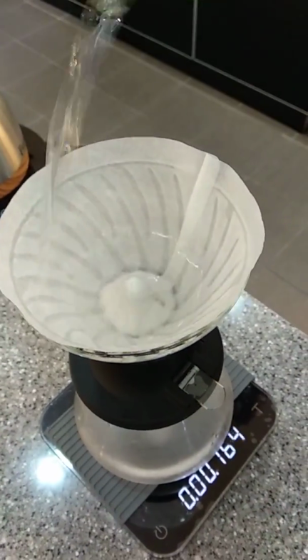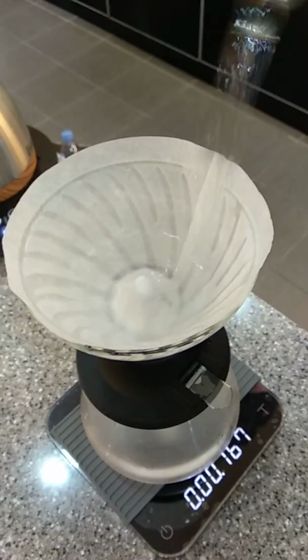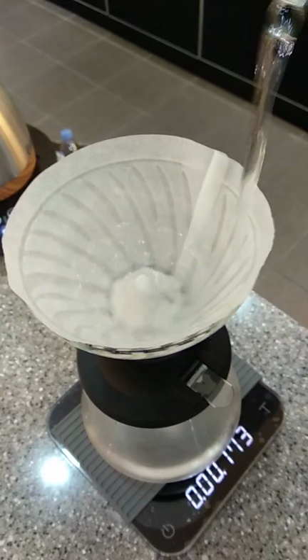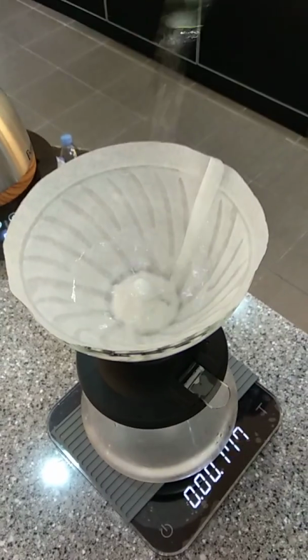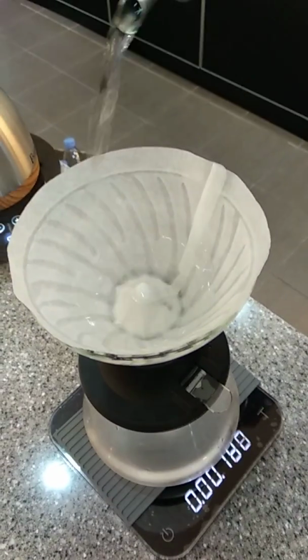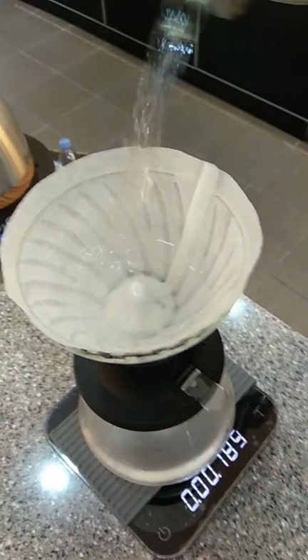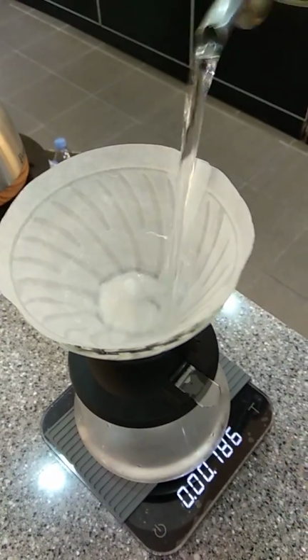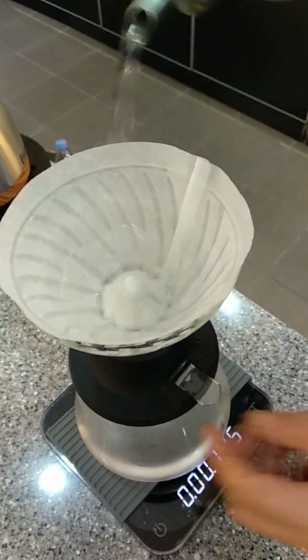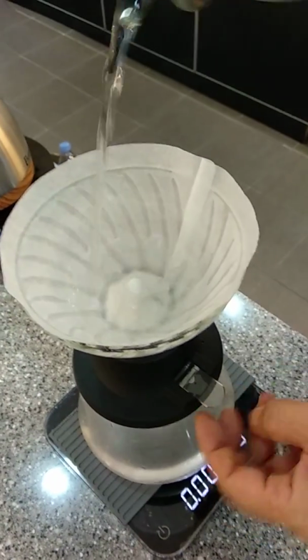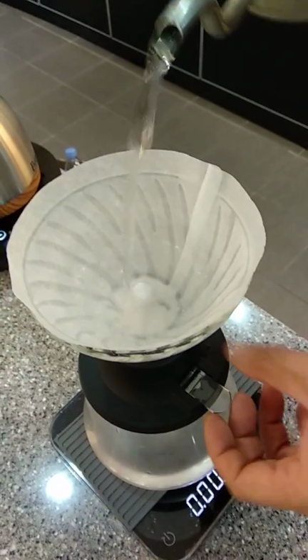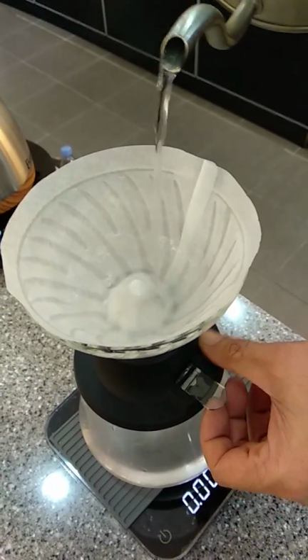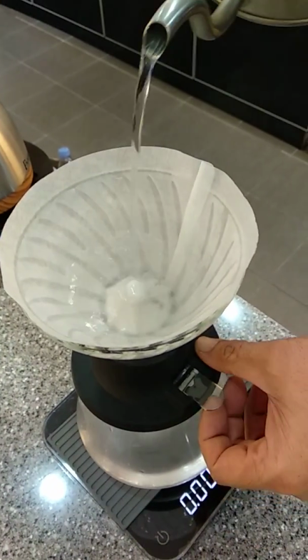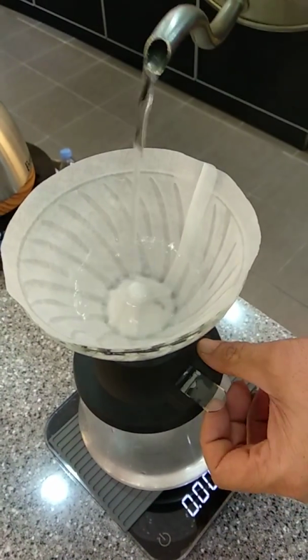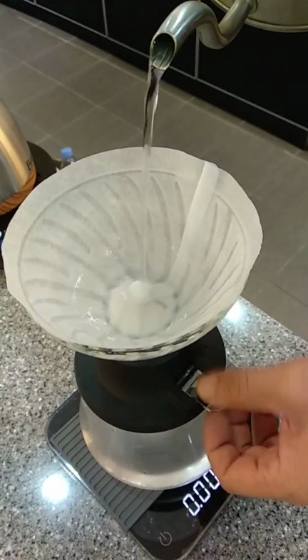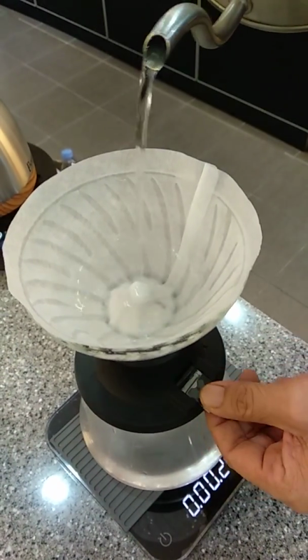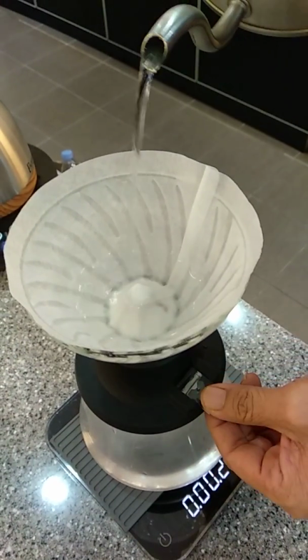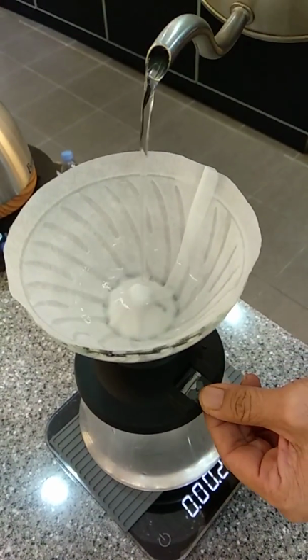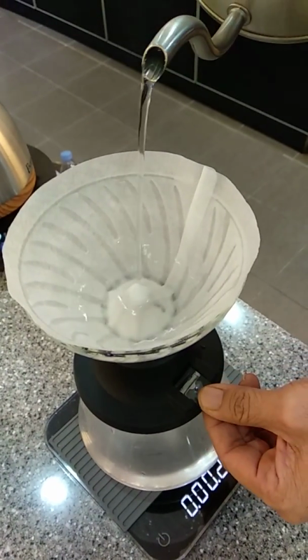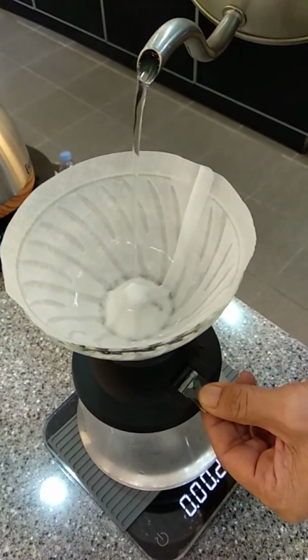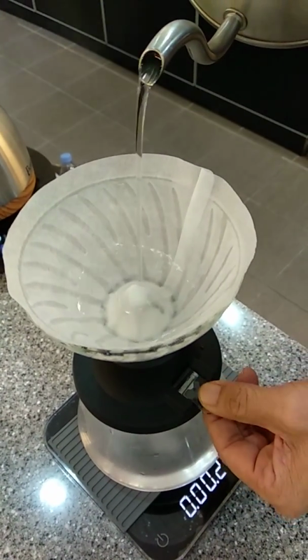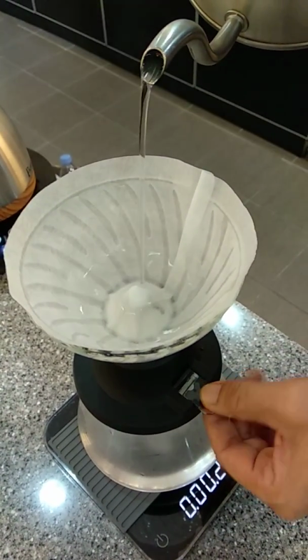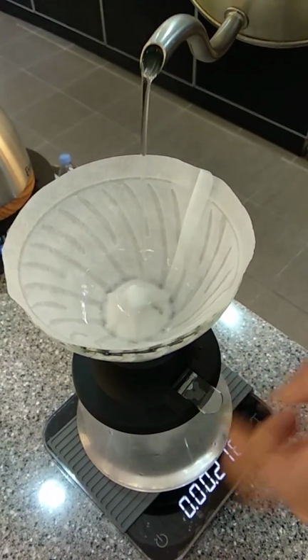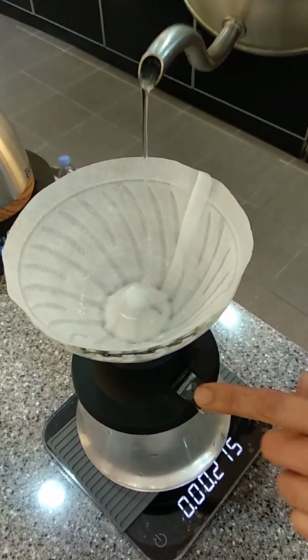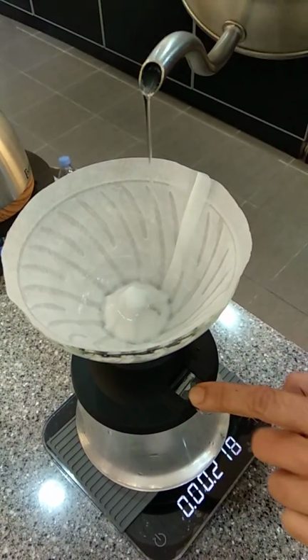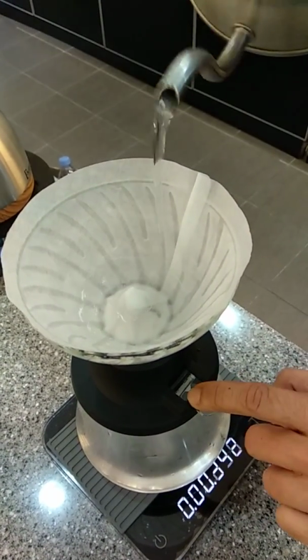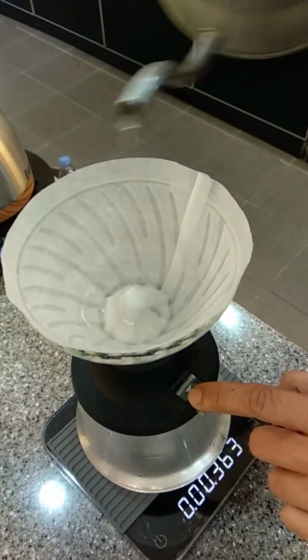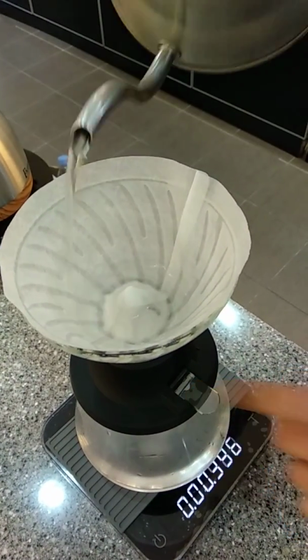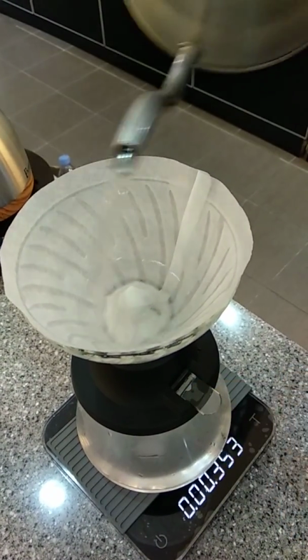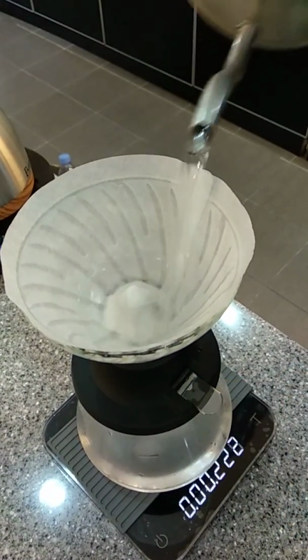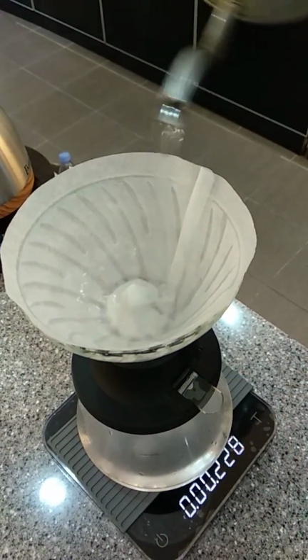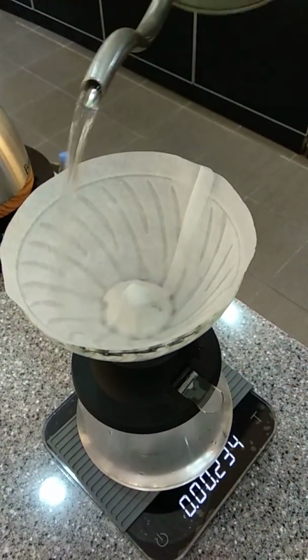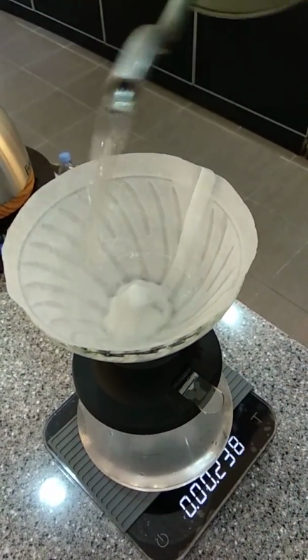Make sure the position here is down here. Press it down so that it sits properly.